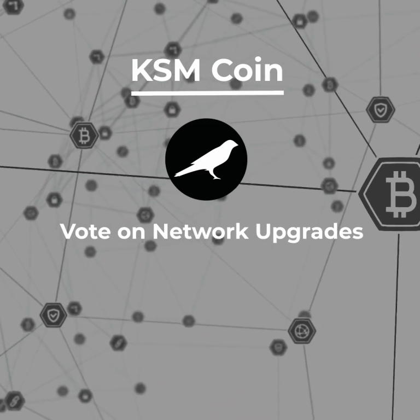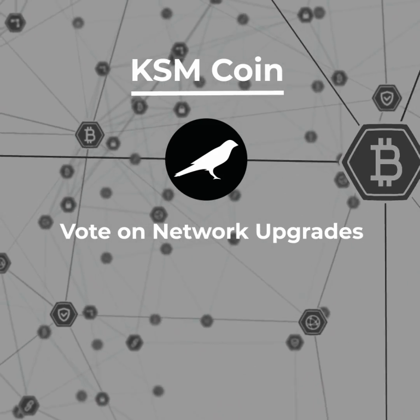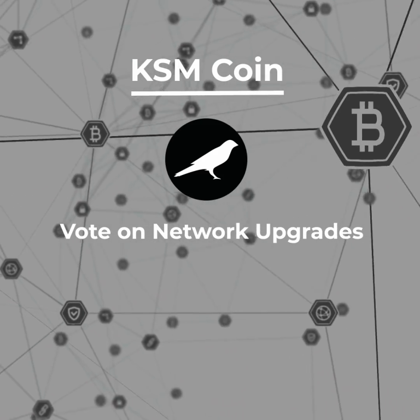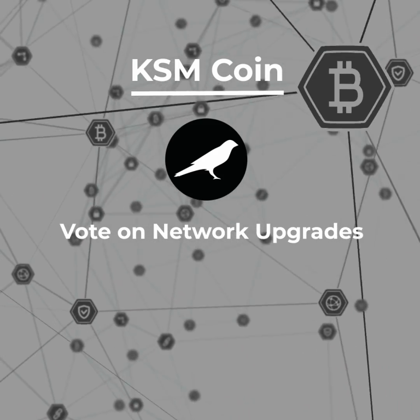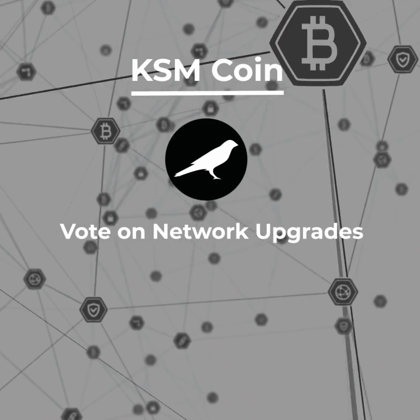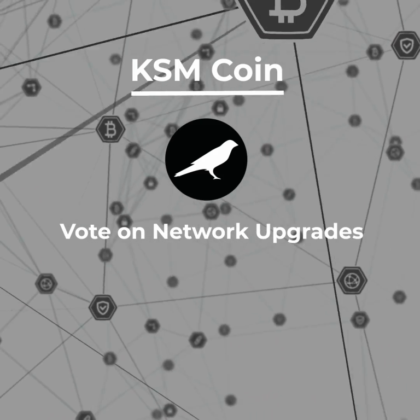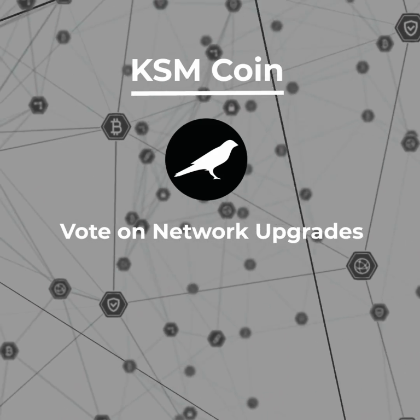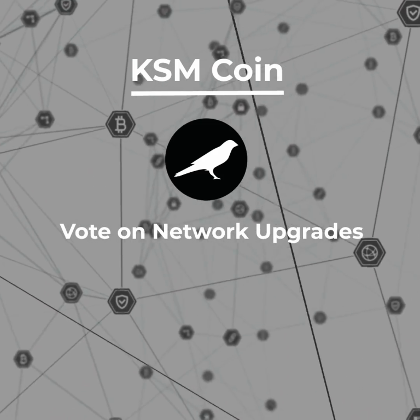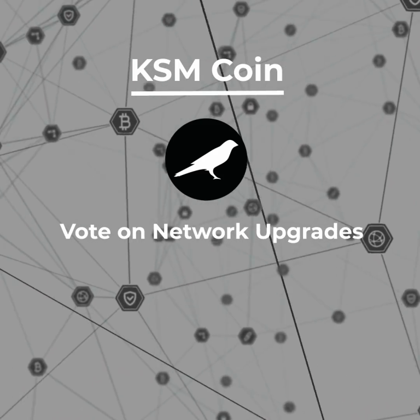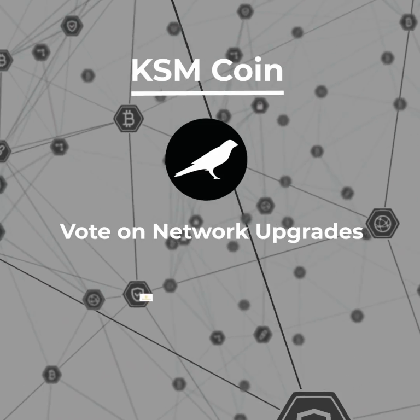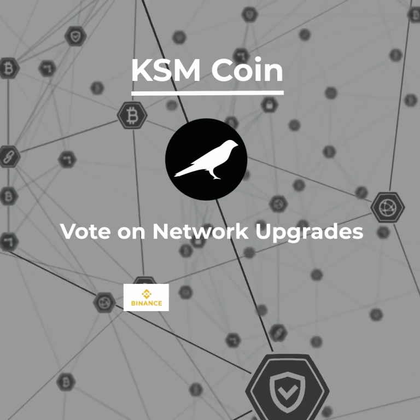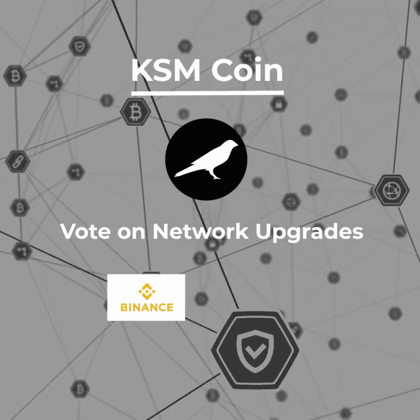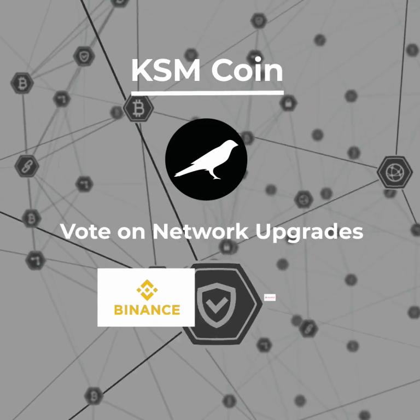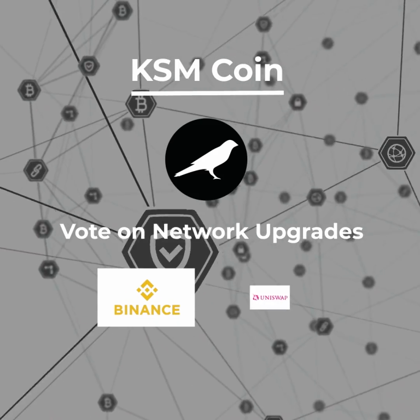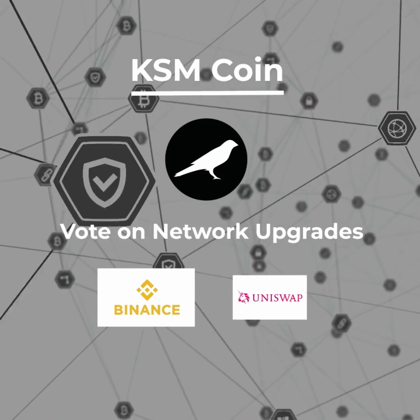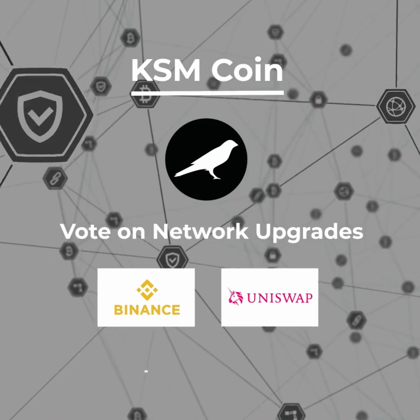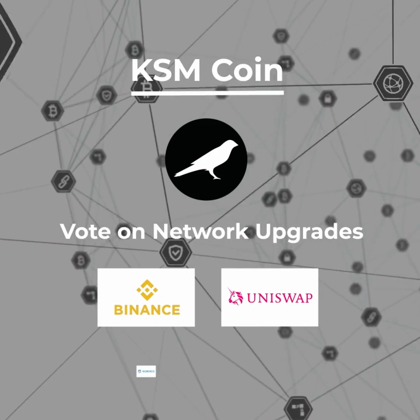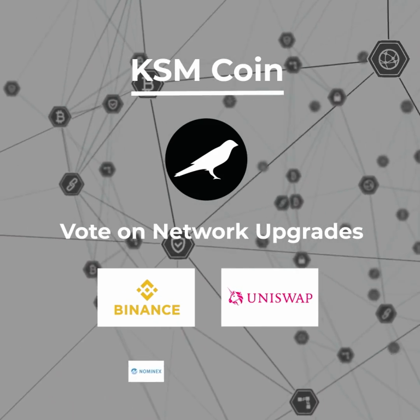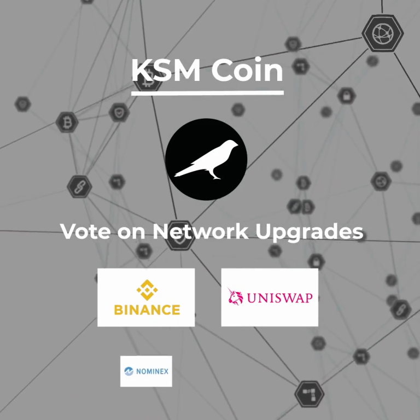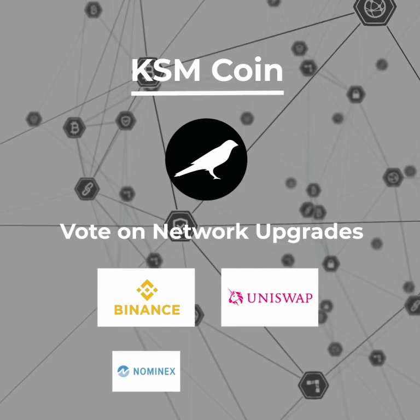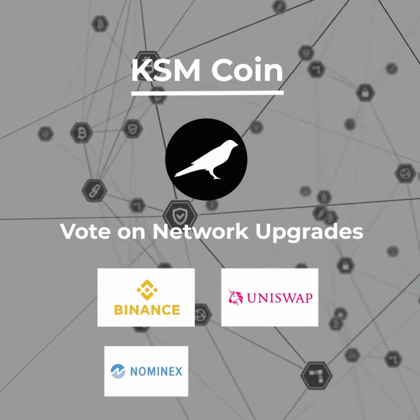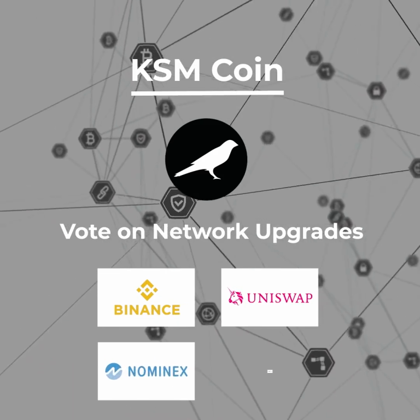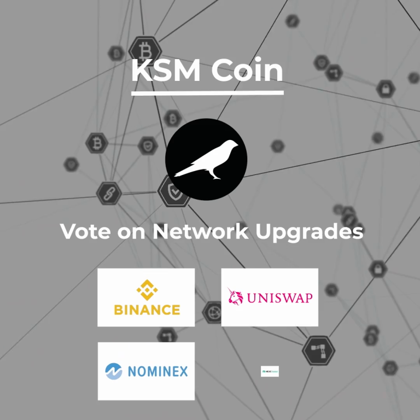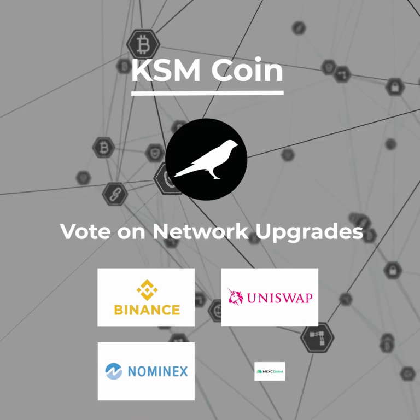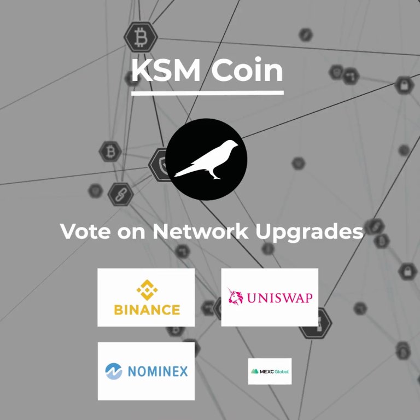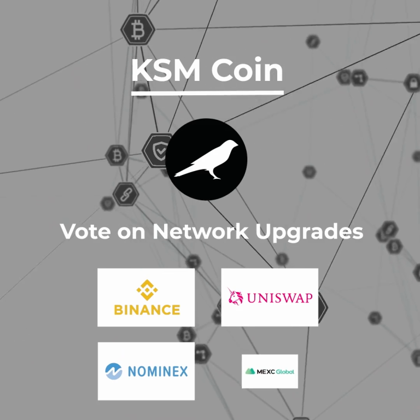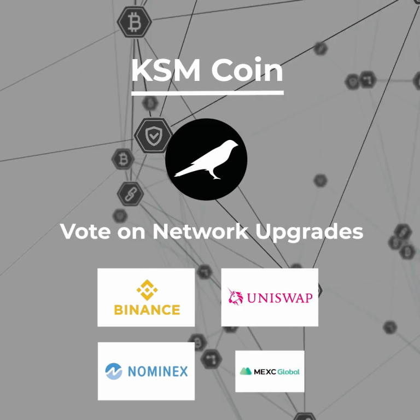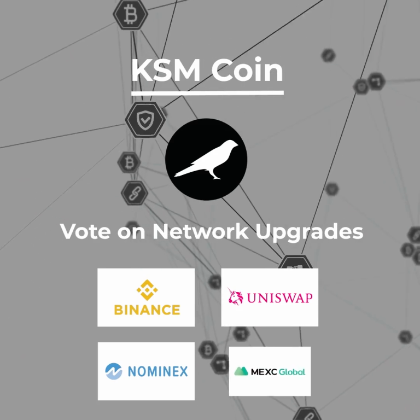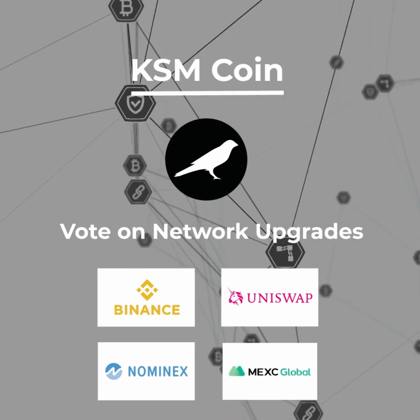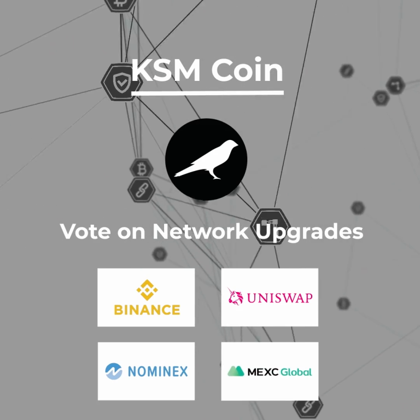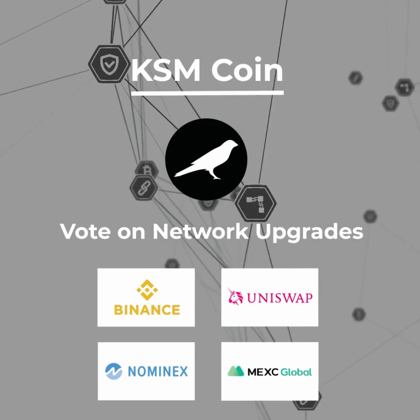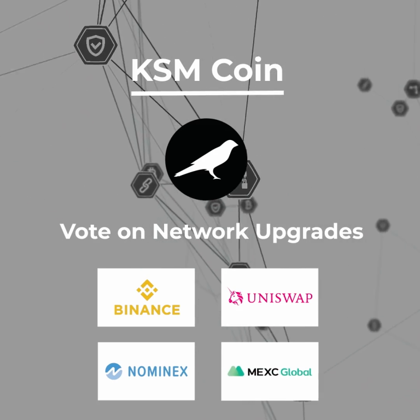KSM tokens can be purchased from Binance, Uniswap, Nominix, and MEXC Global.